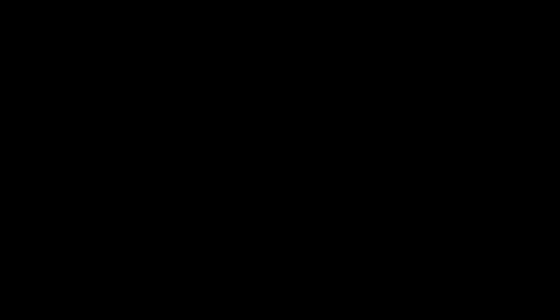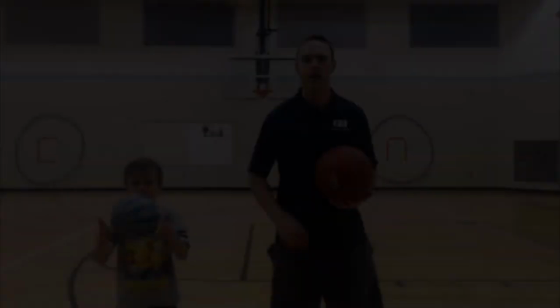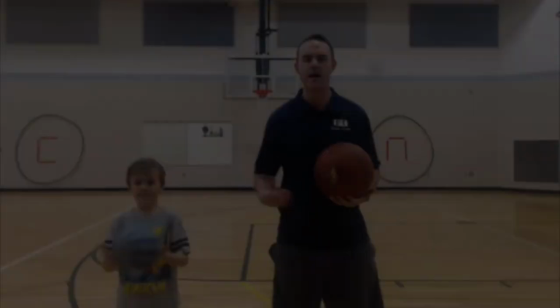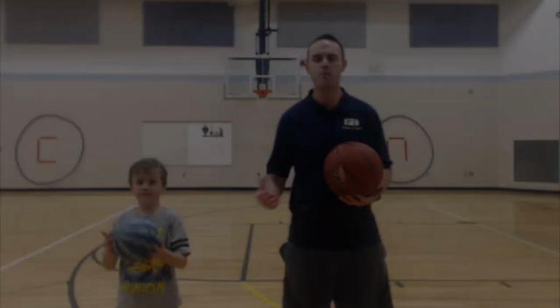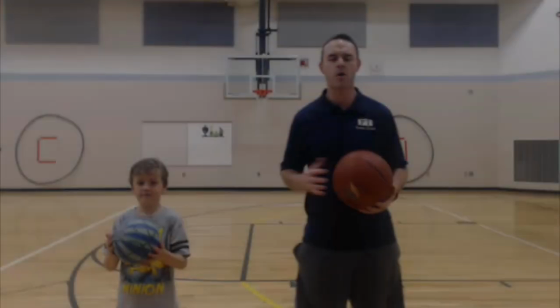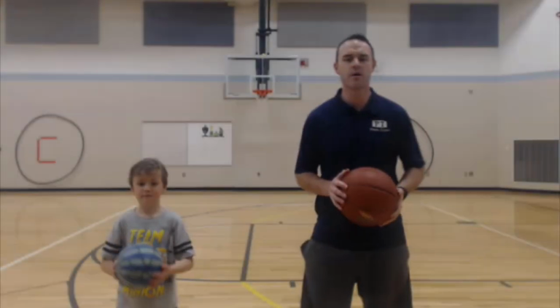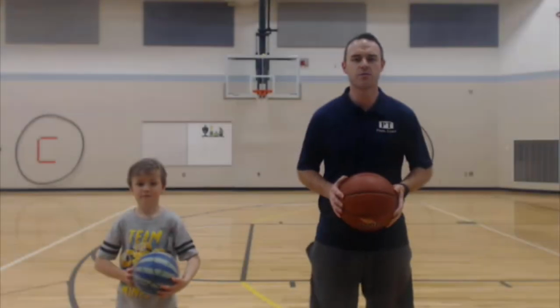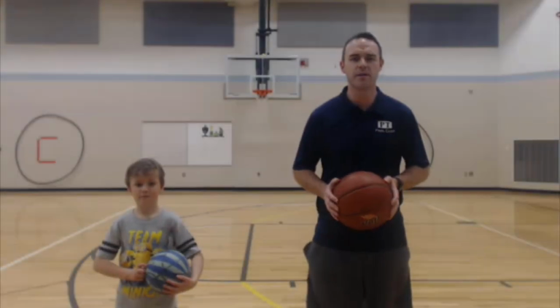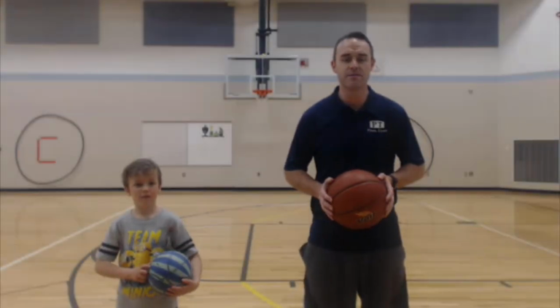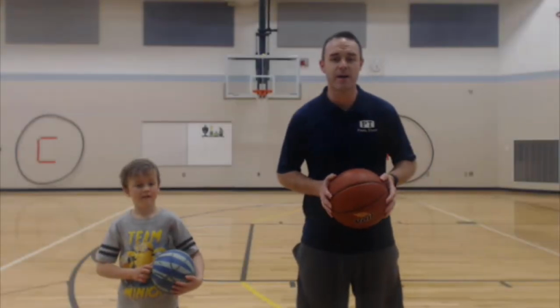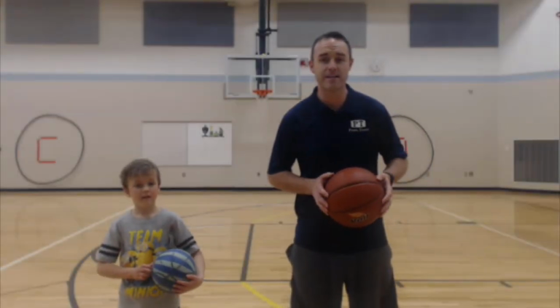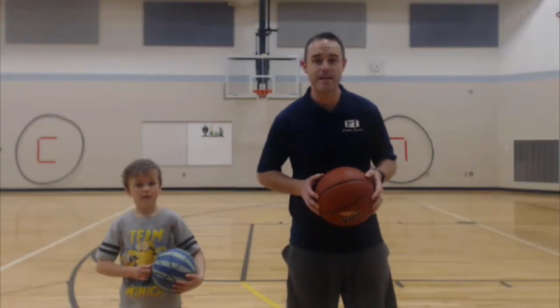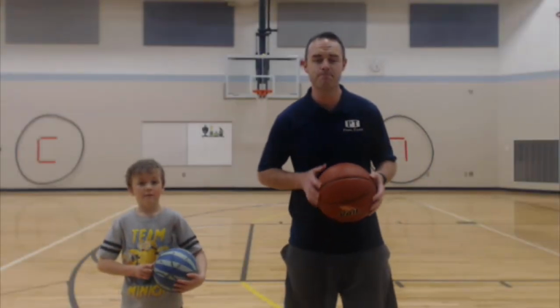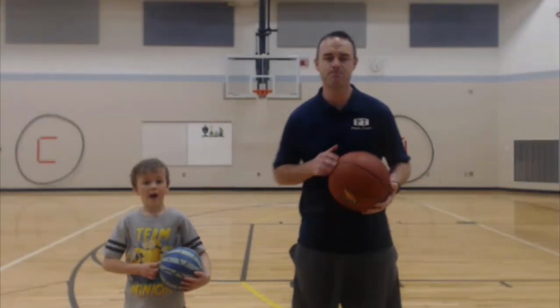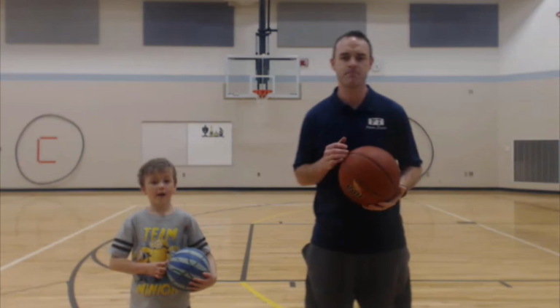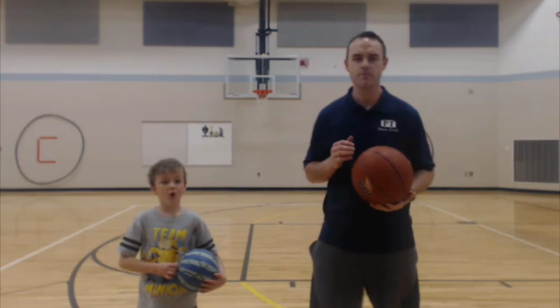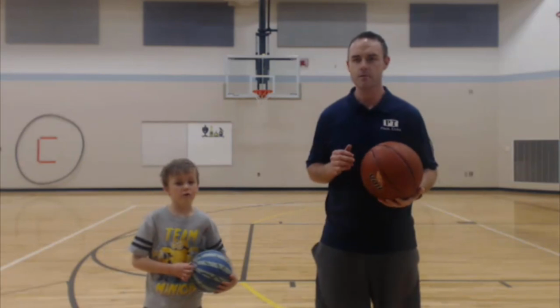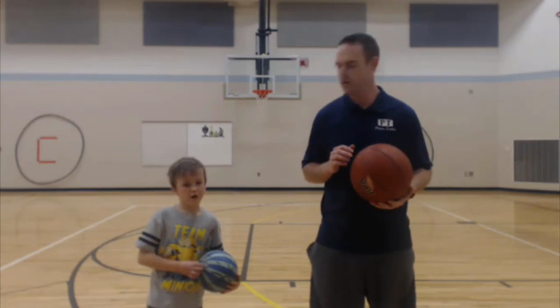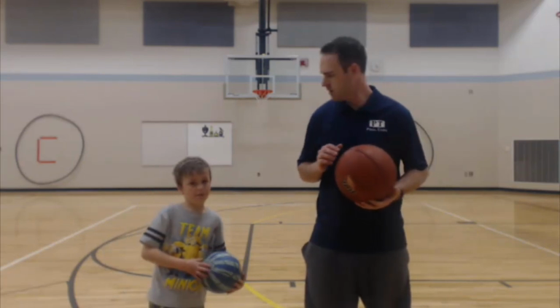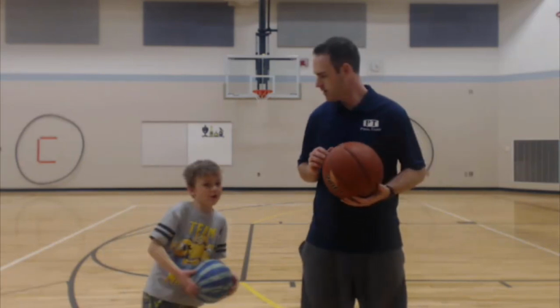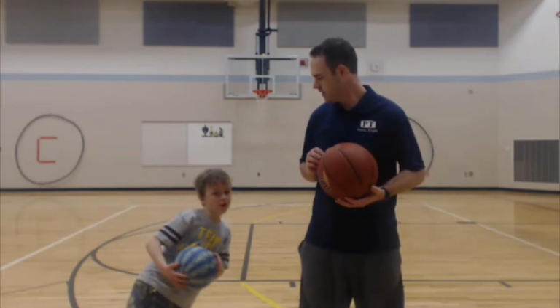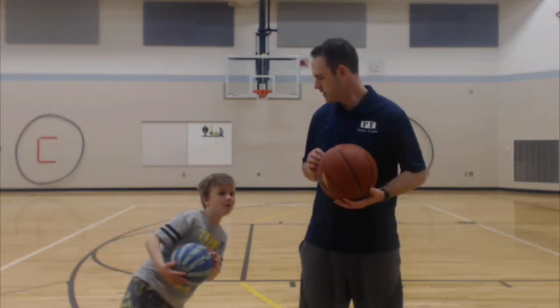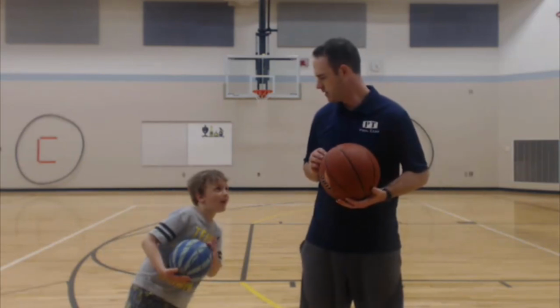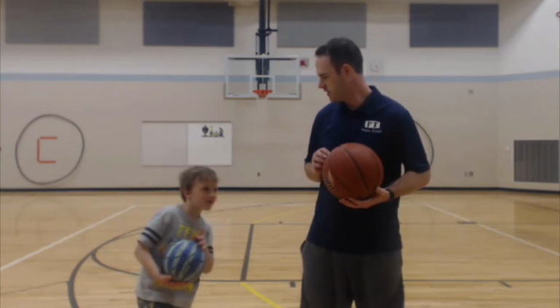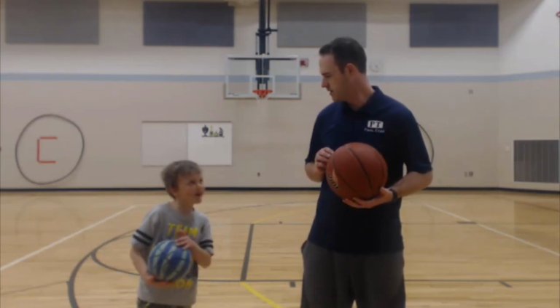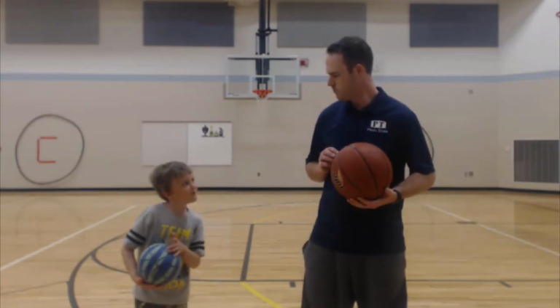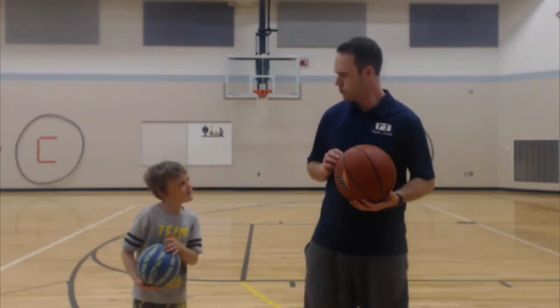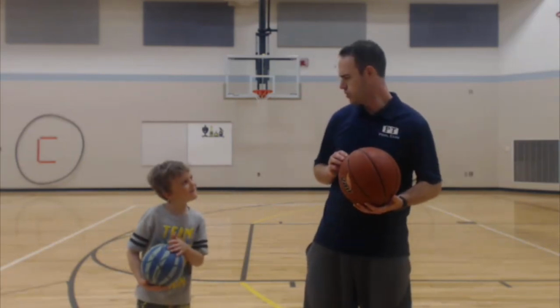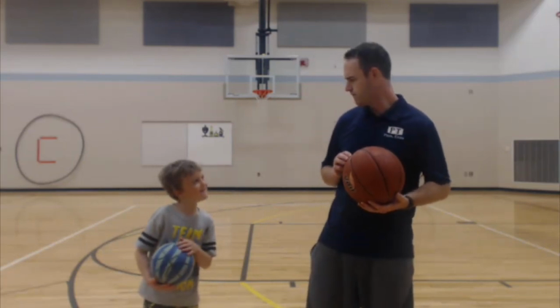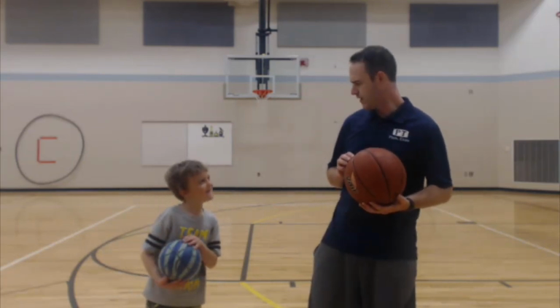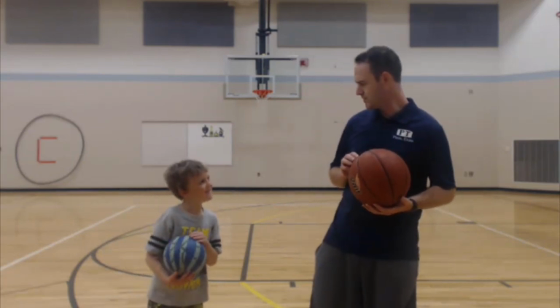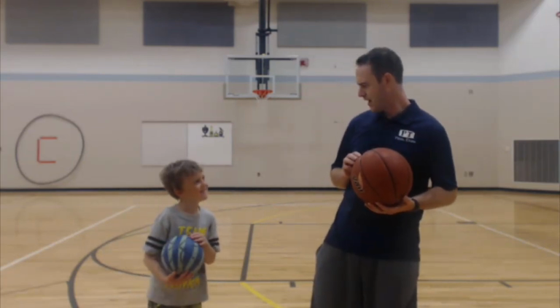Hi, I'm Mark. Welcome to PT Final Exam. Hi, I'm Noah. Welcome to PT Final Exam.